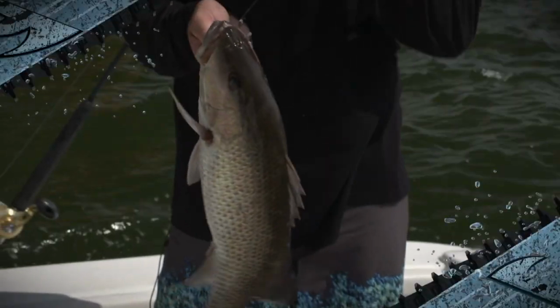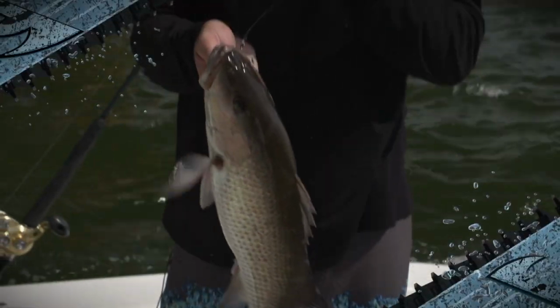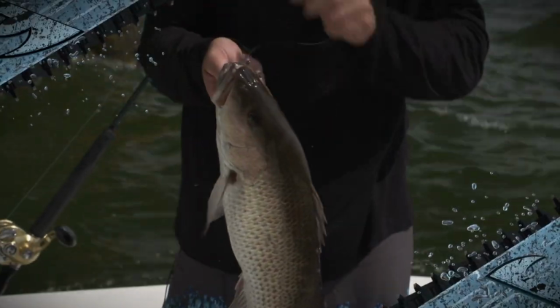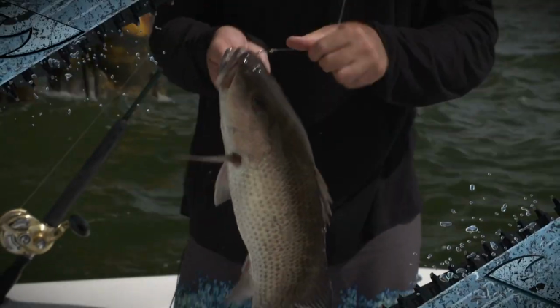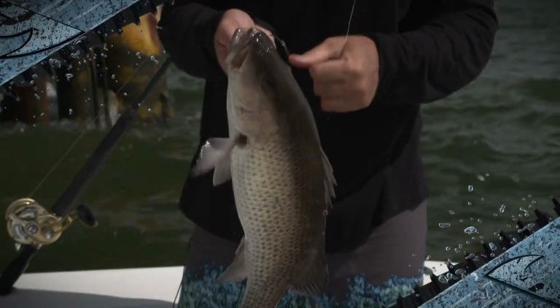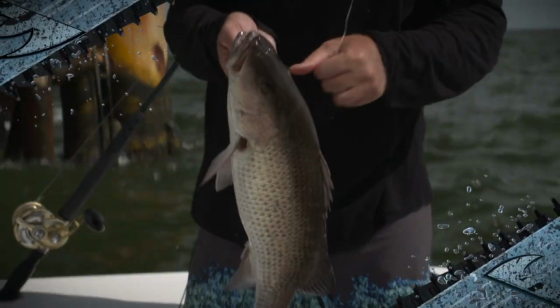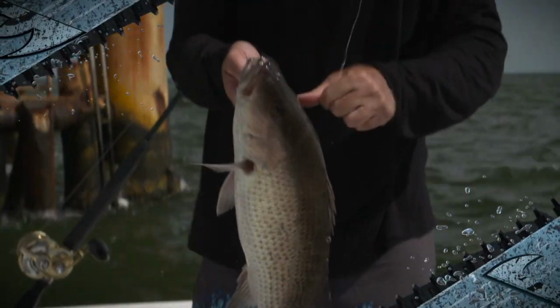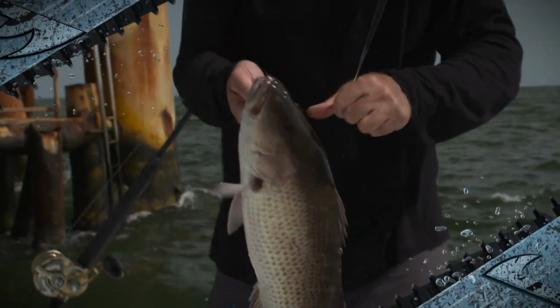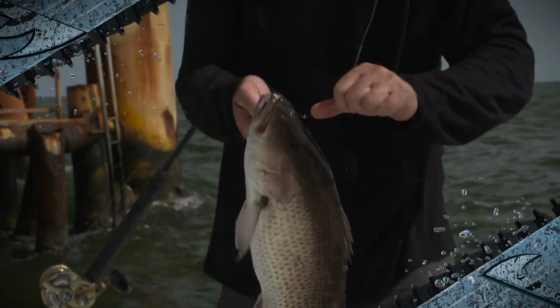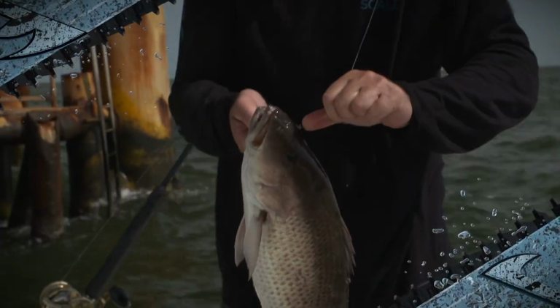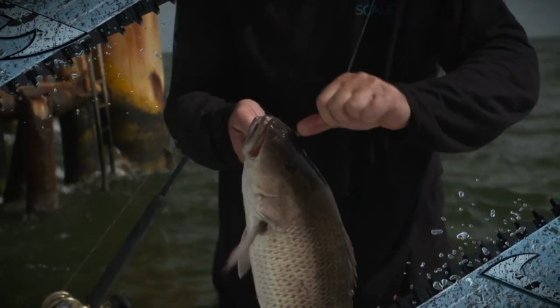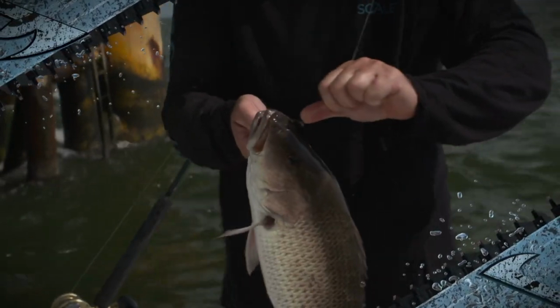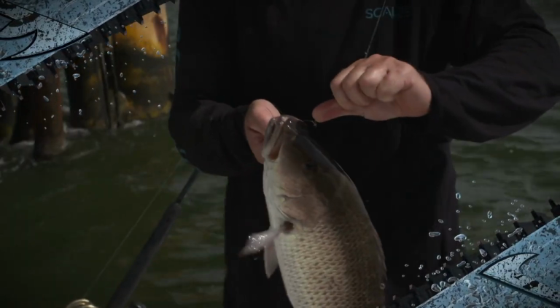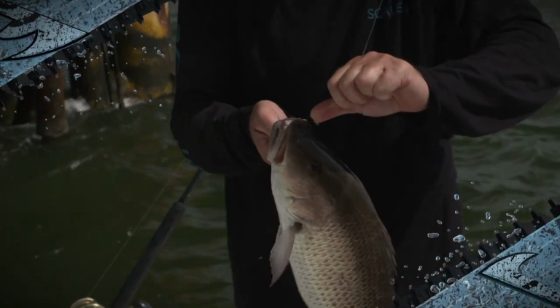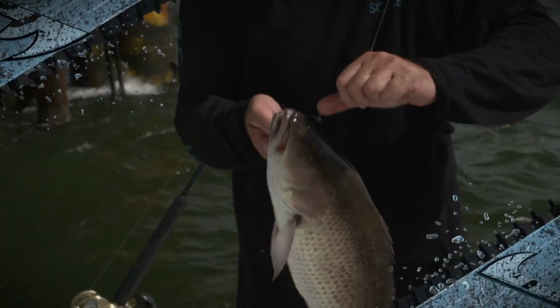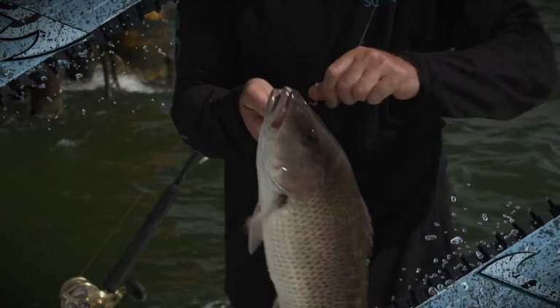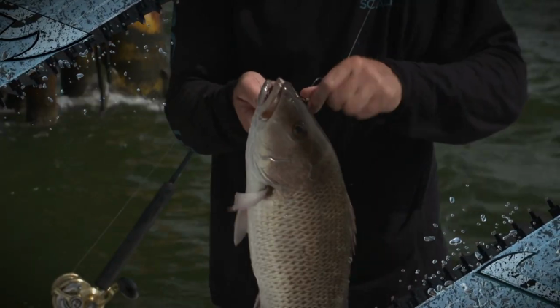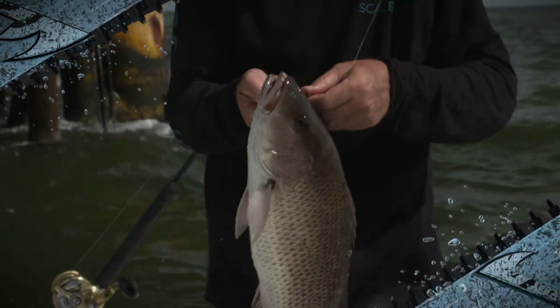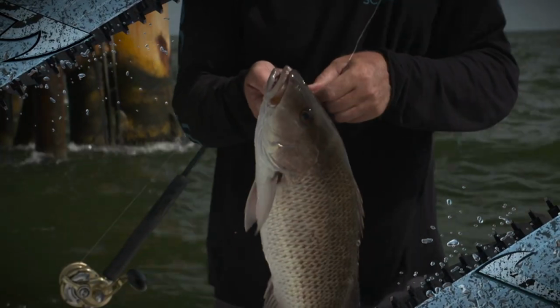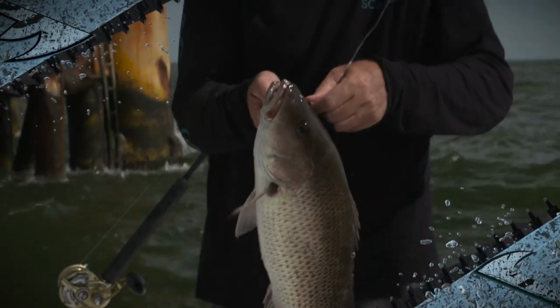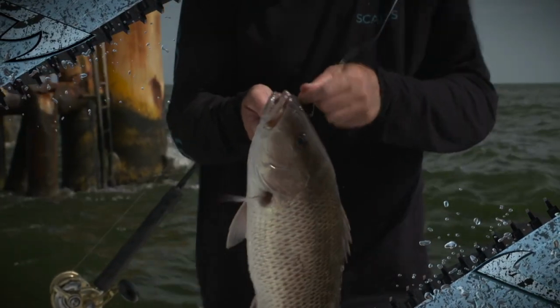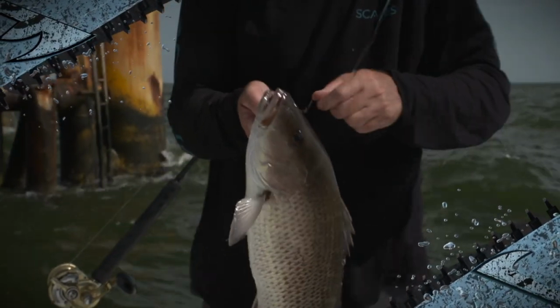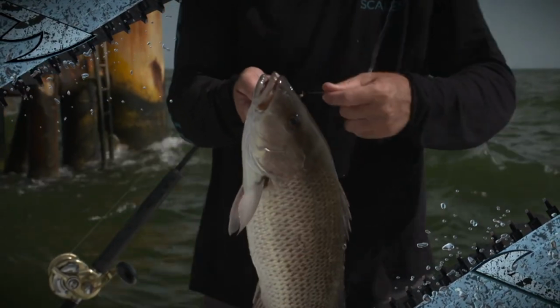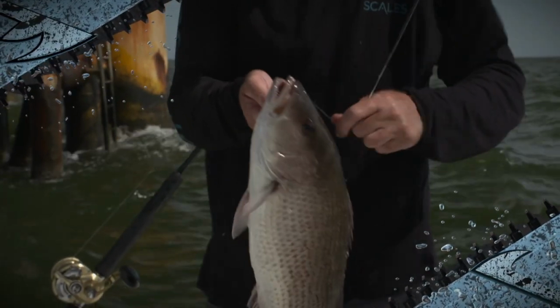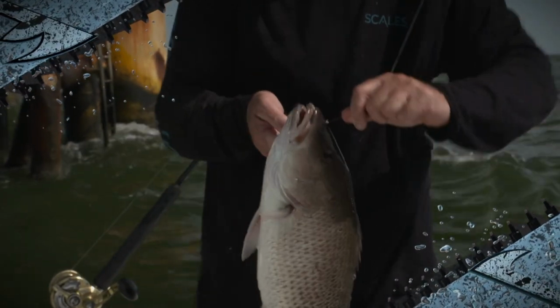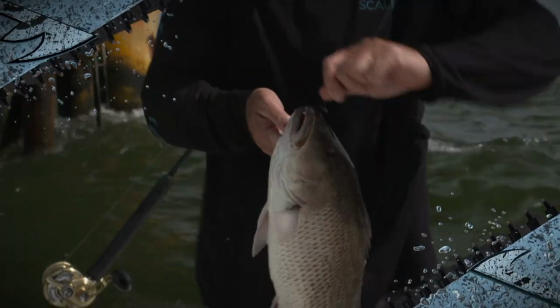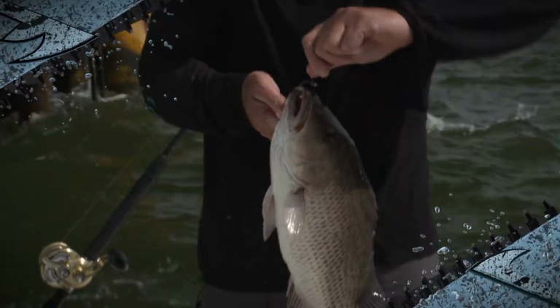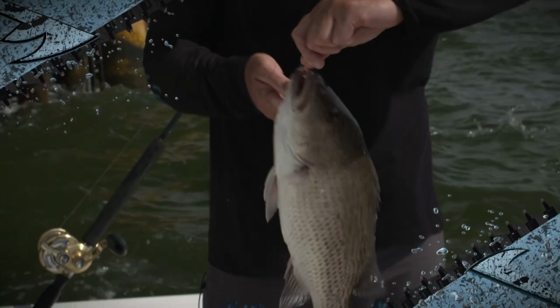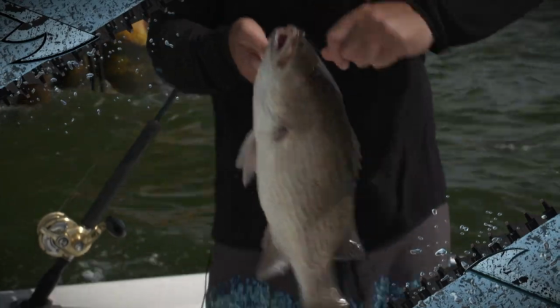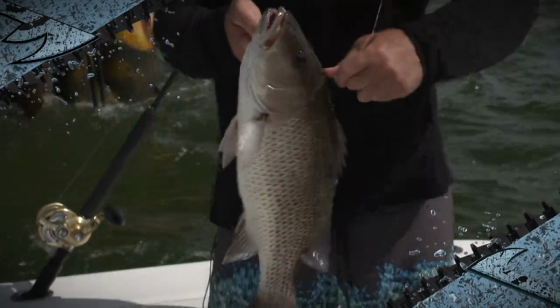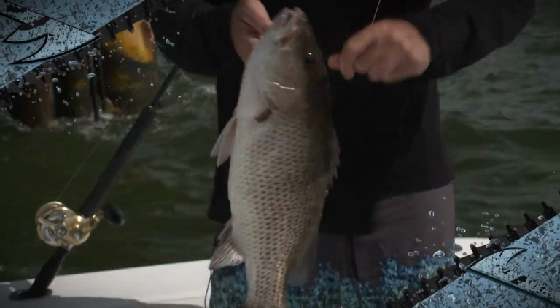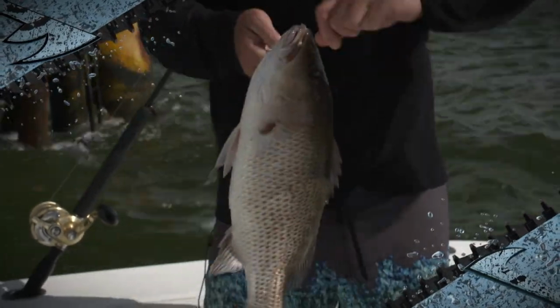Pretty fish. A lot of times these bigger ones, they got marks on them. Those things are clean, pretty.